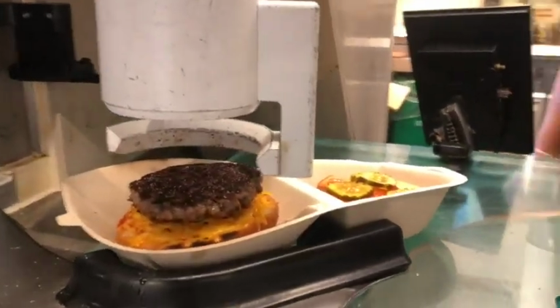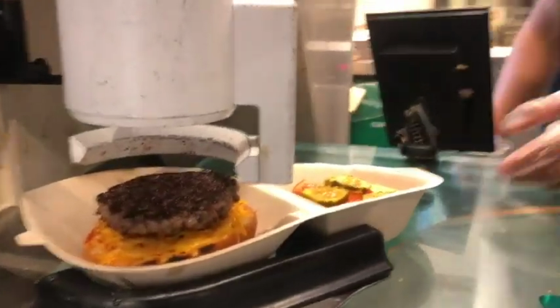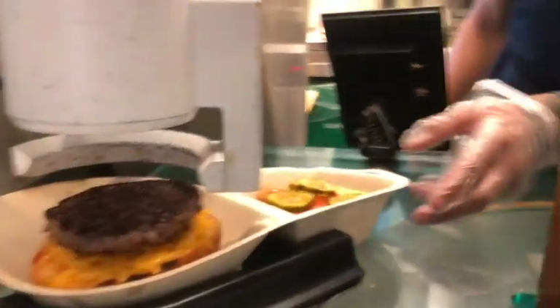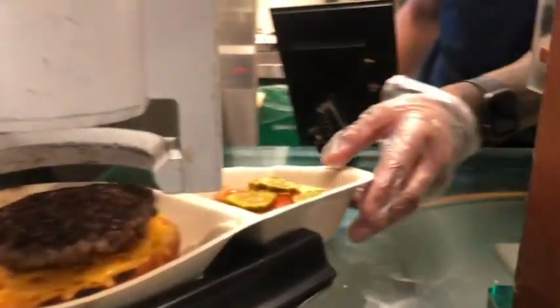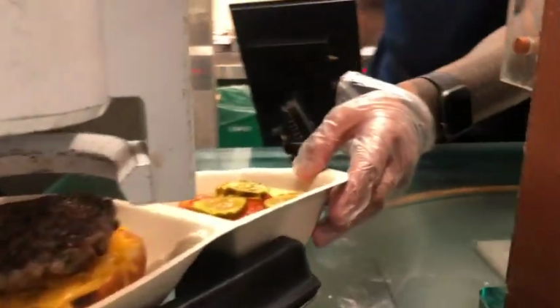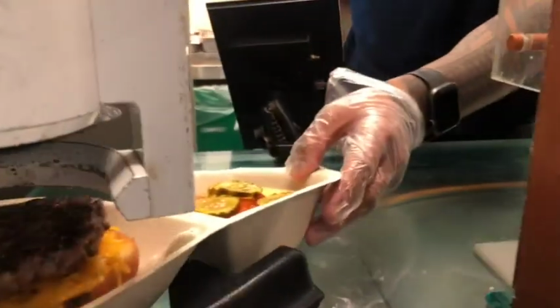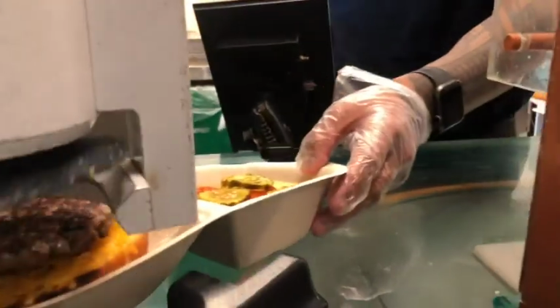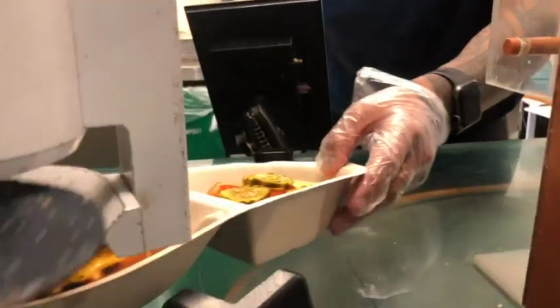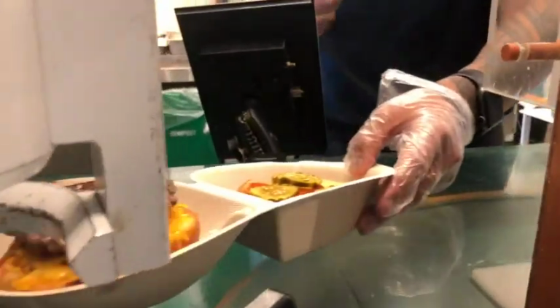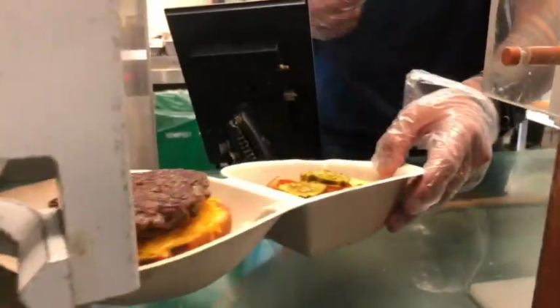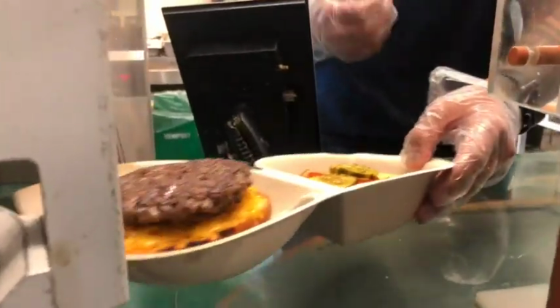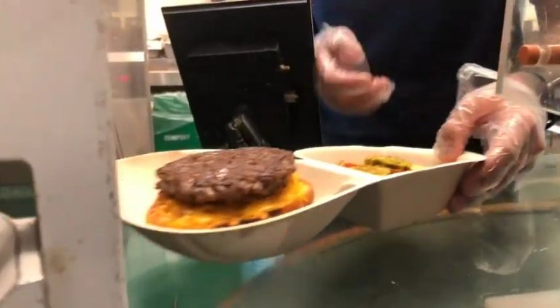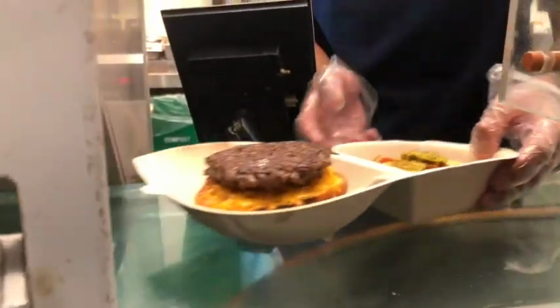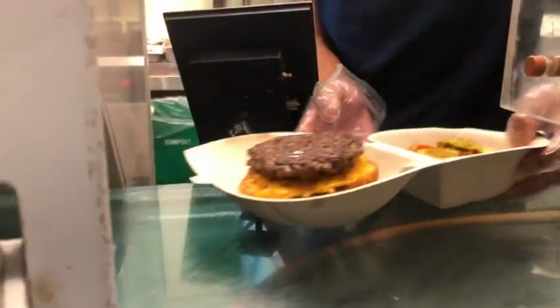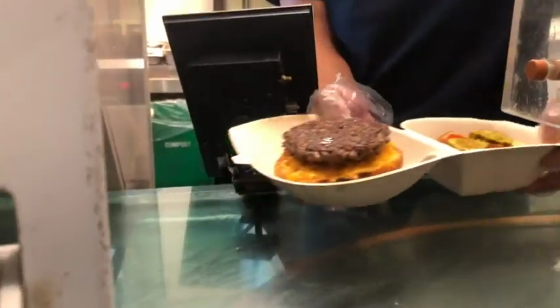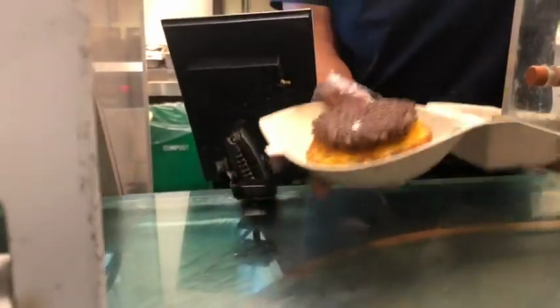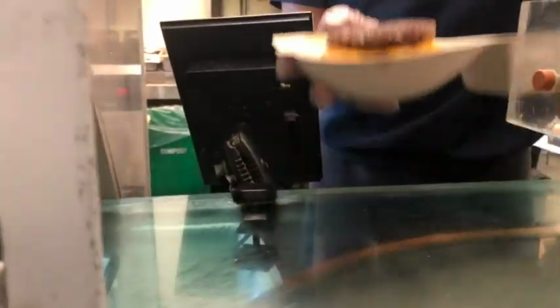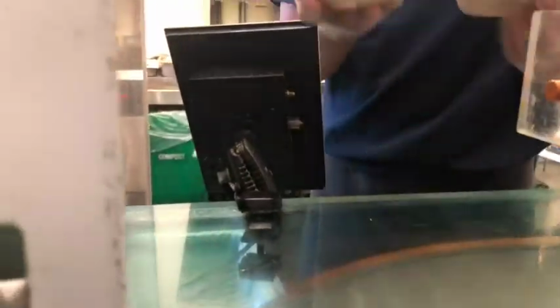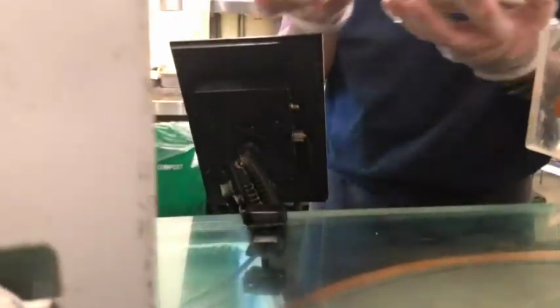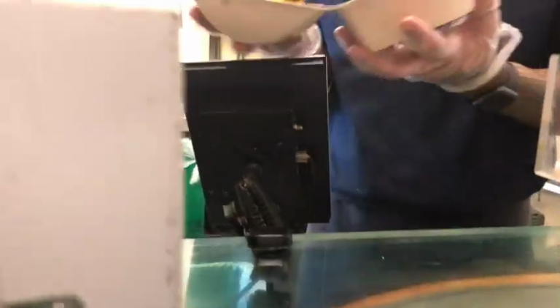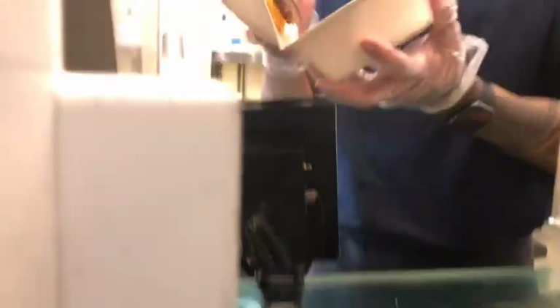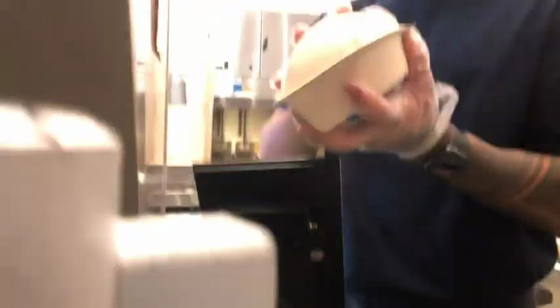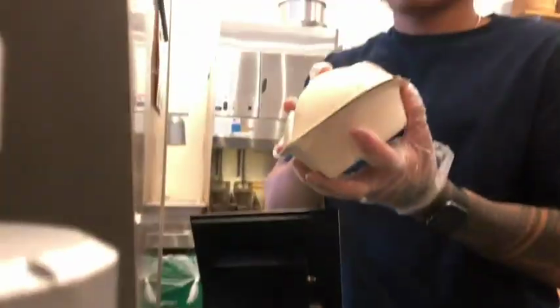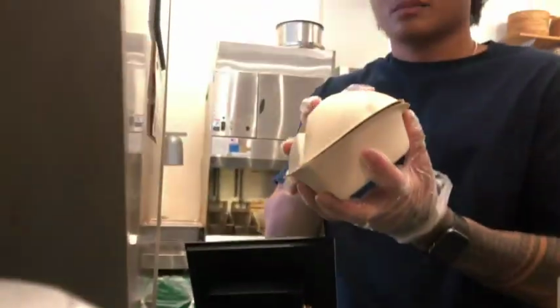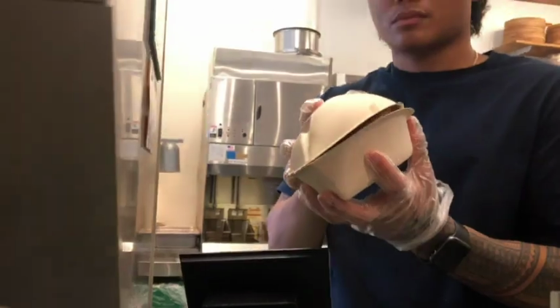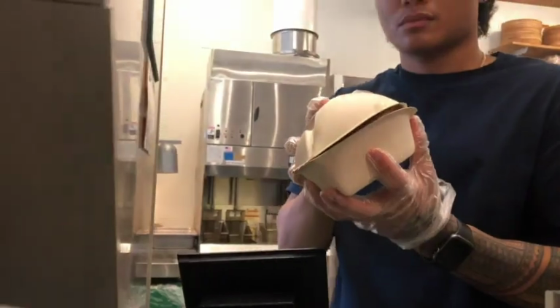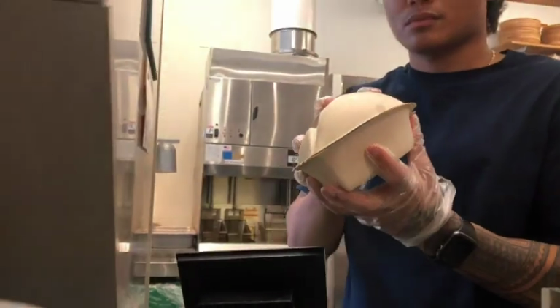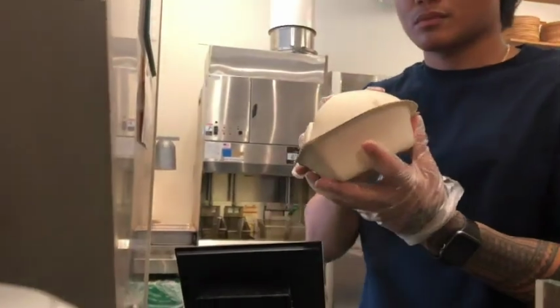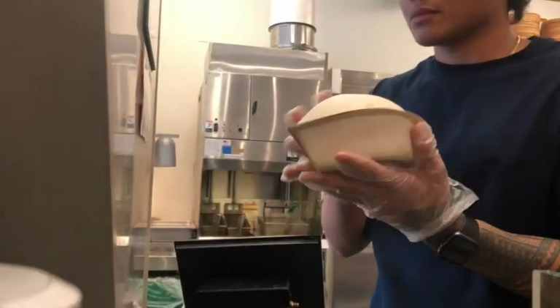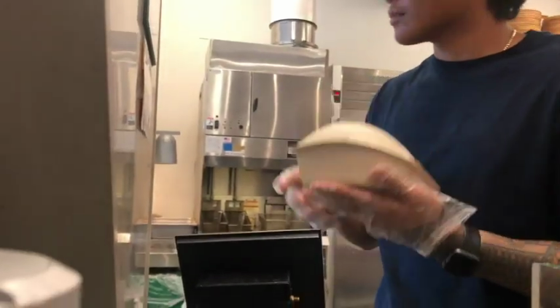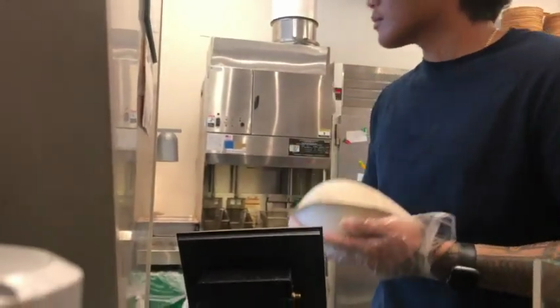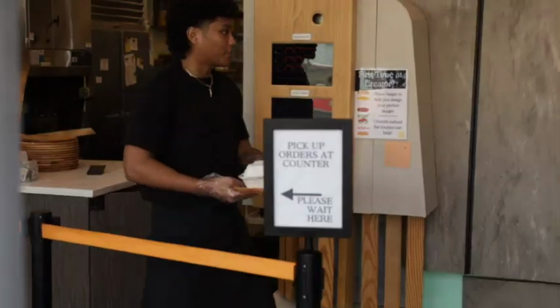The maestro then closes the box and serves it to the customer.